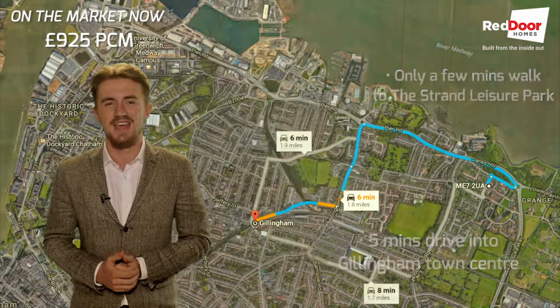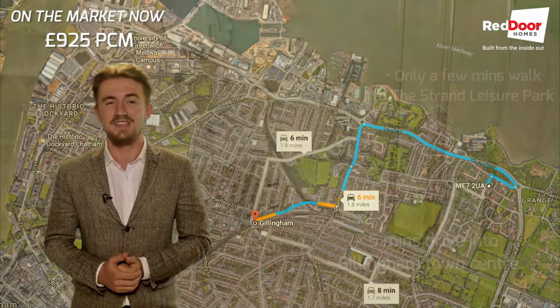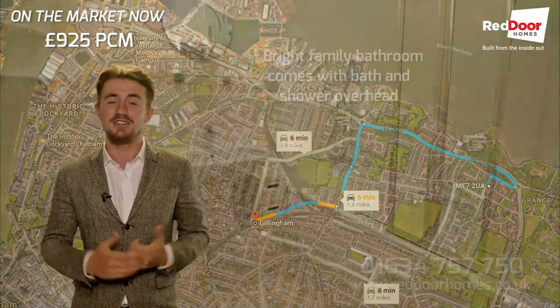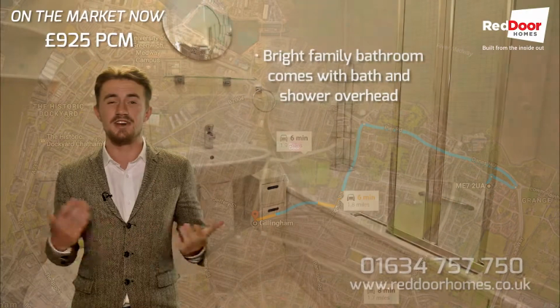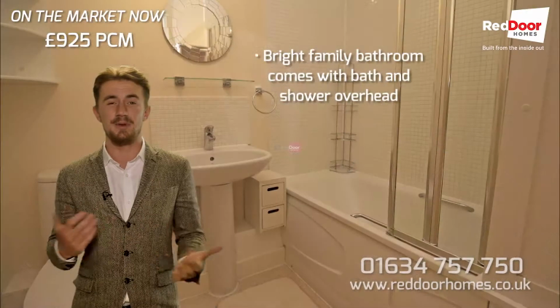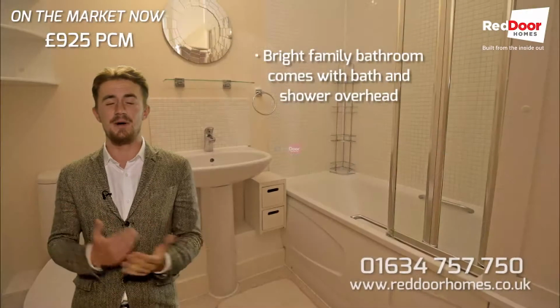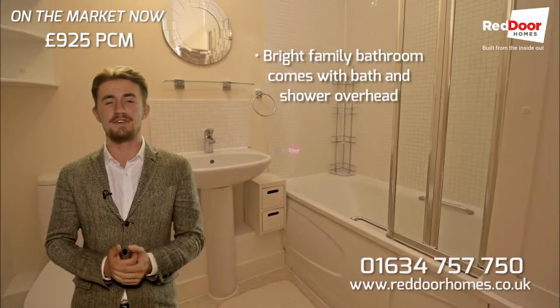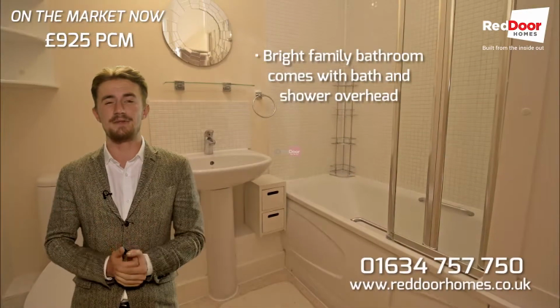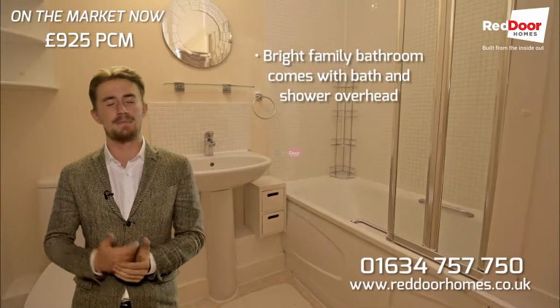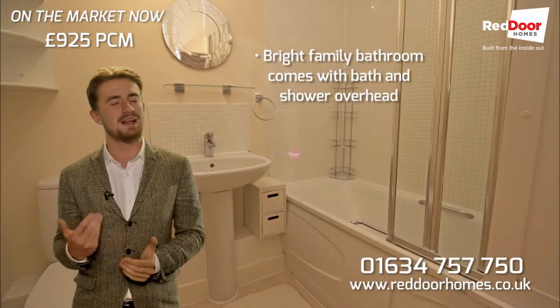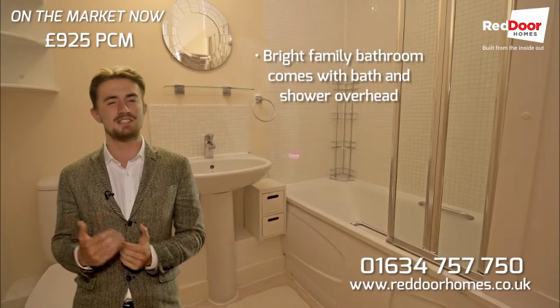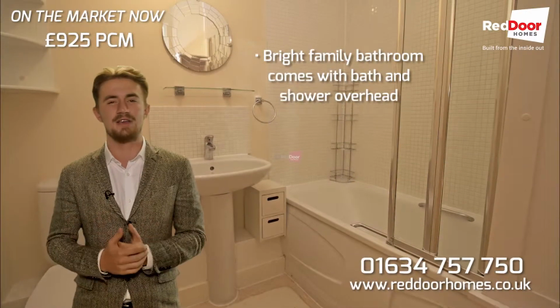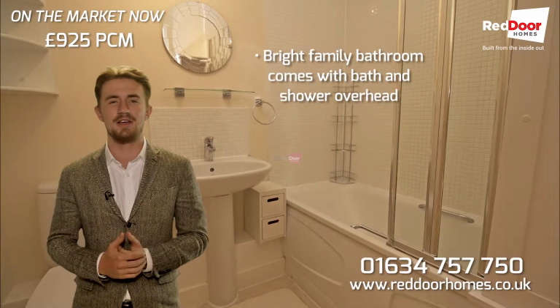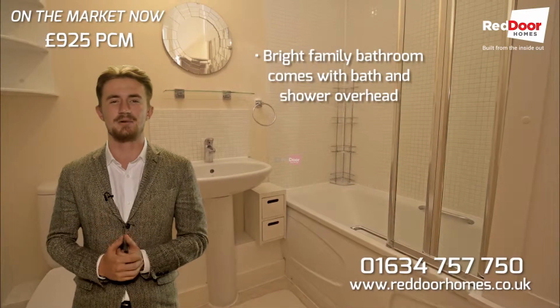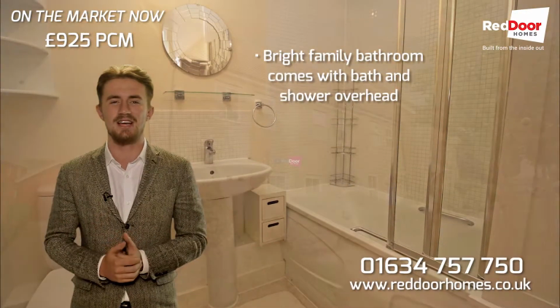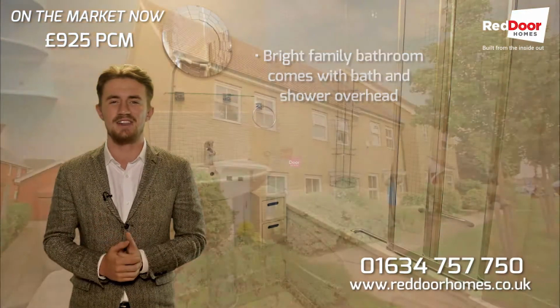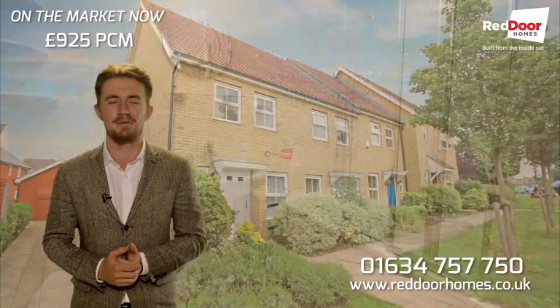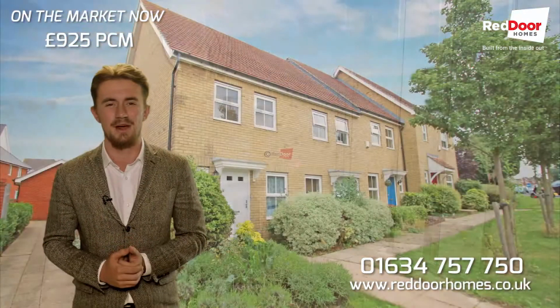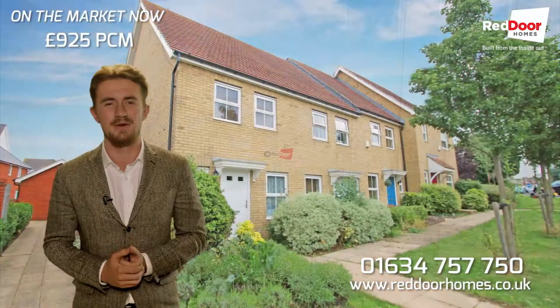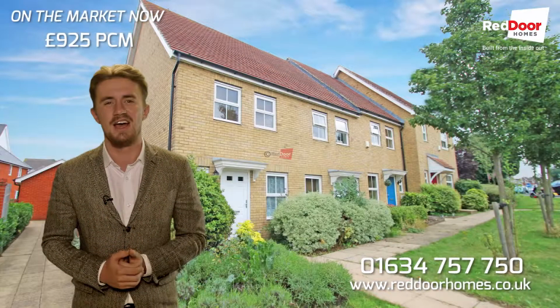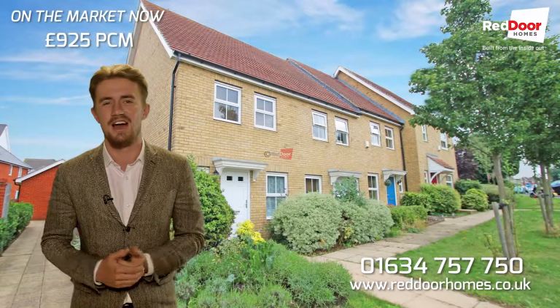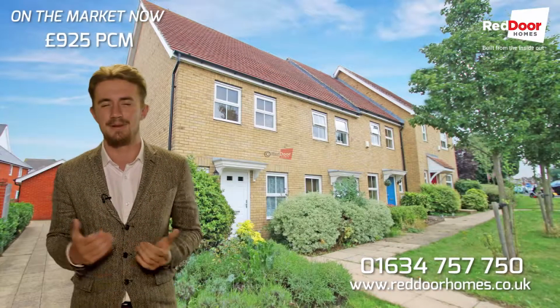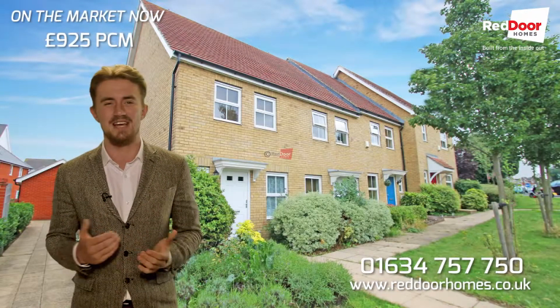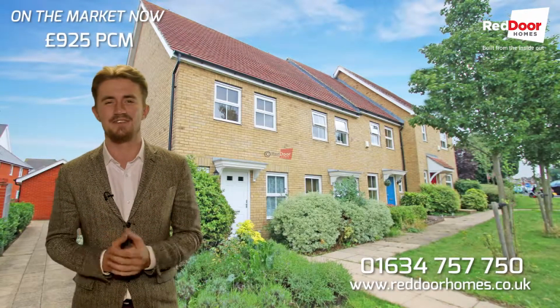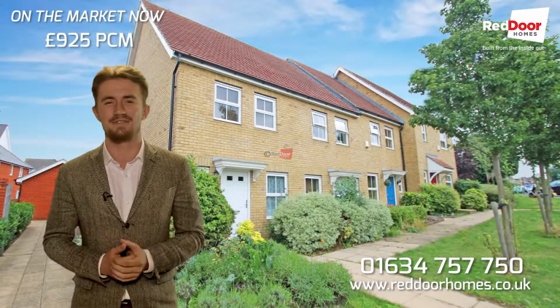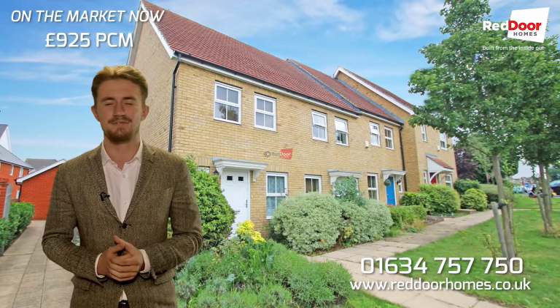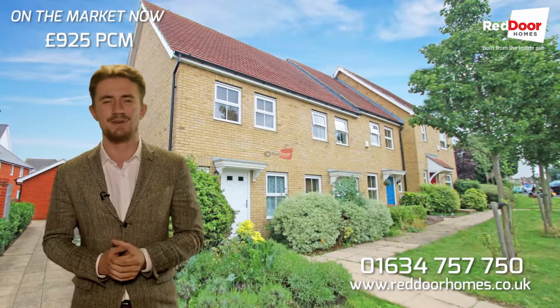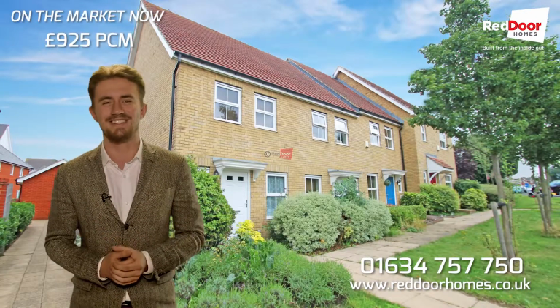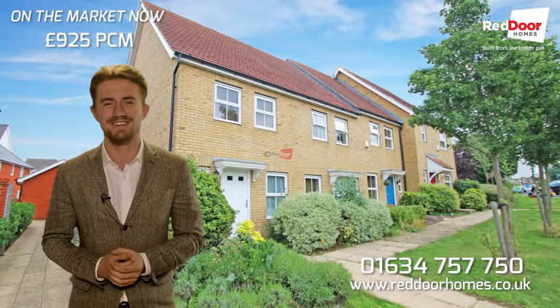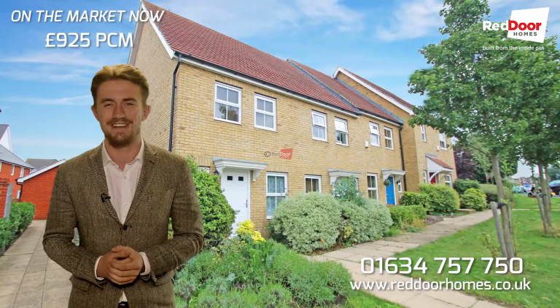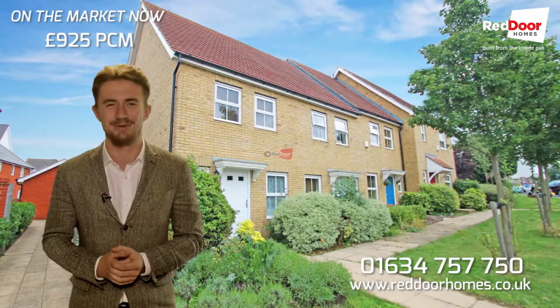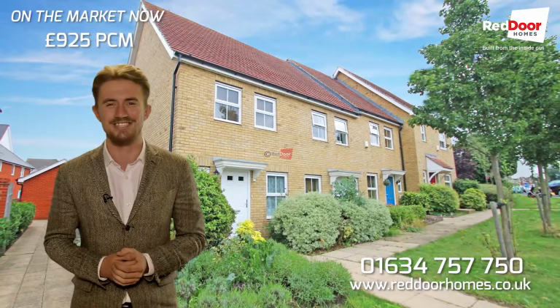If this looks like it could be the one for you, then please do give me a call today on the number below and I'll happily take you round for a viewing. Thanks for watching.